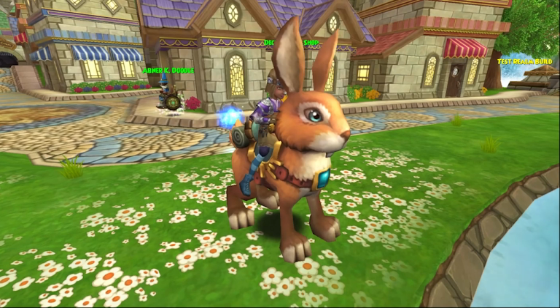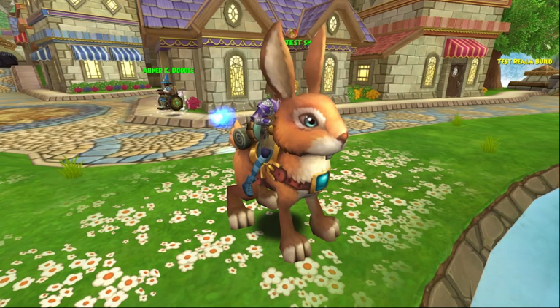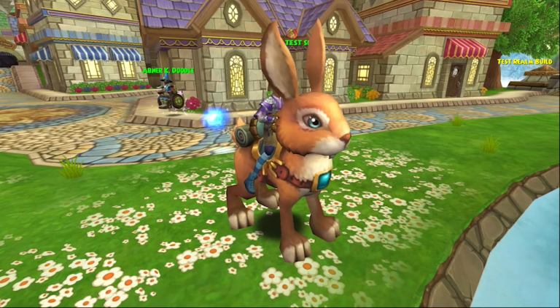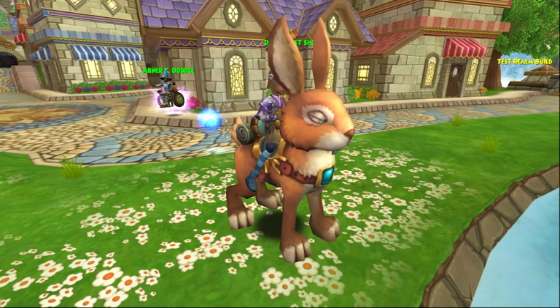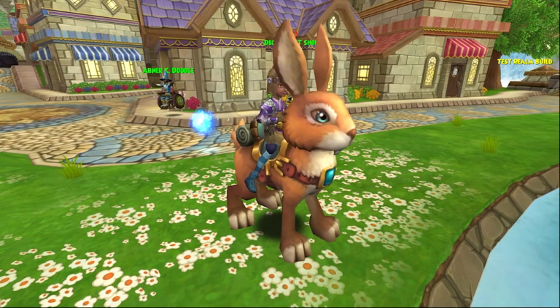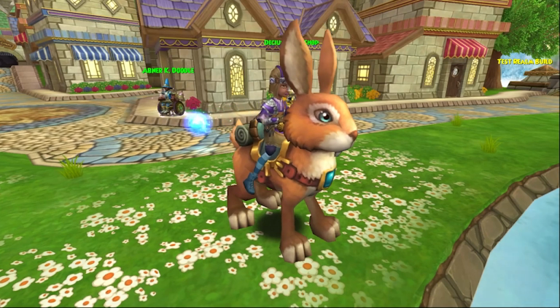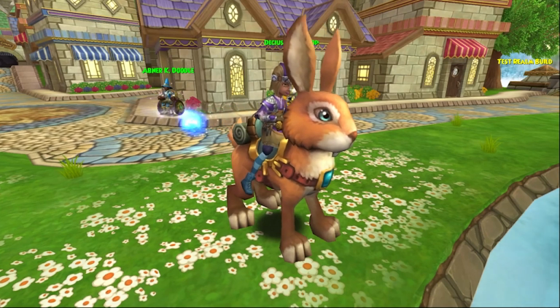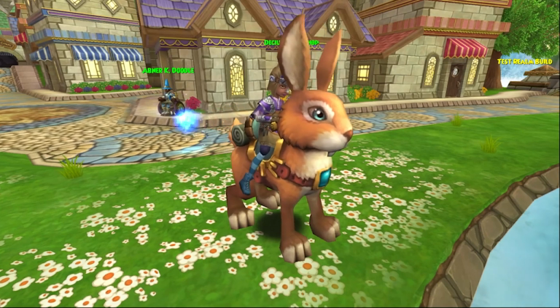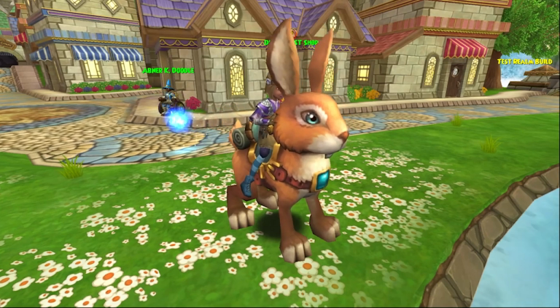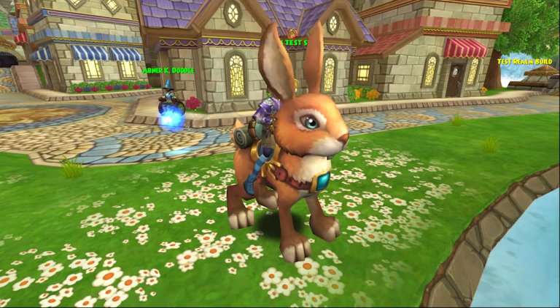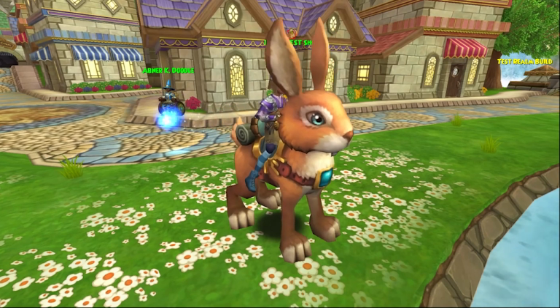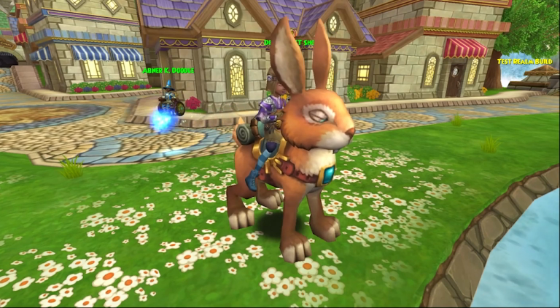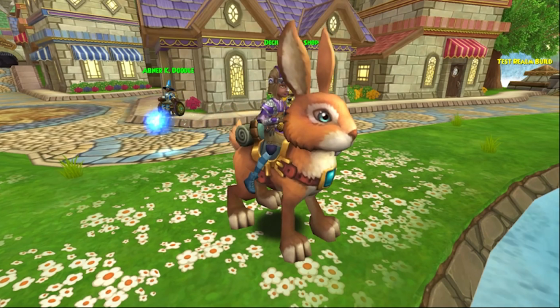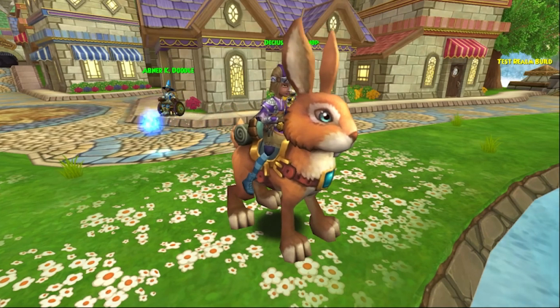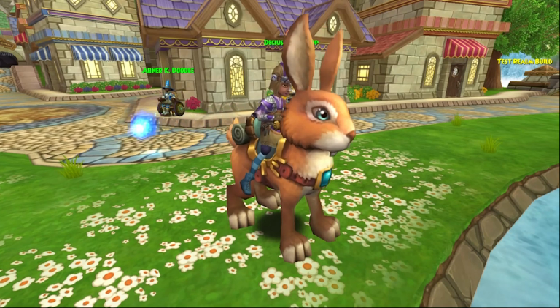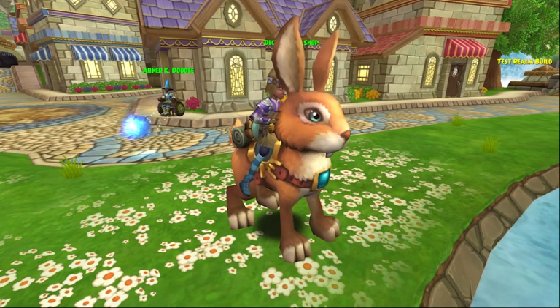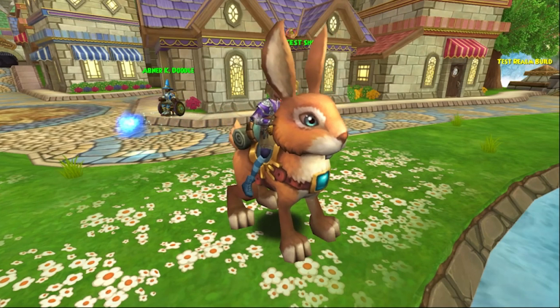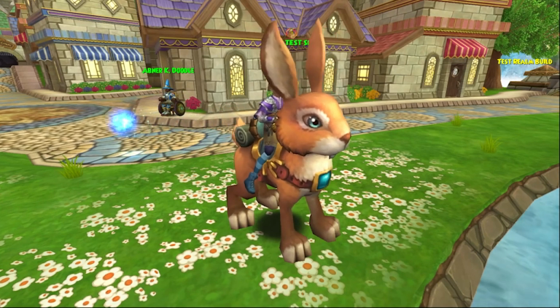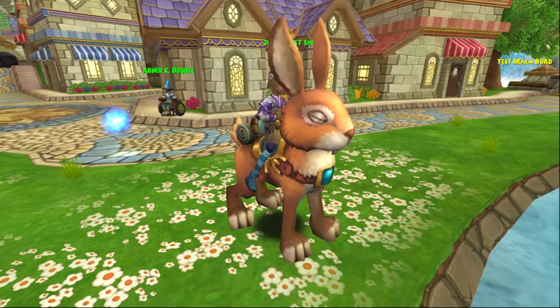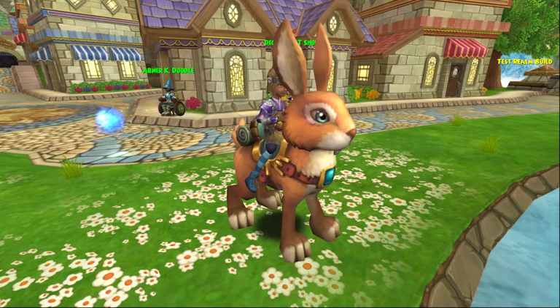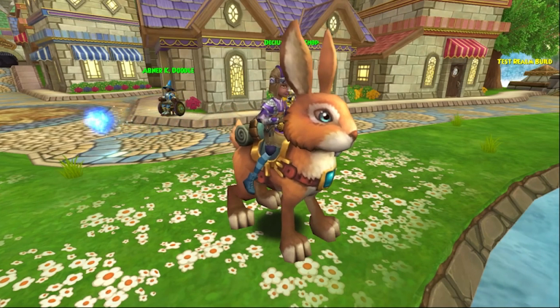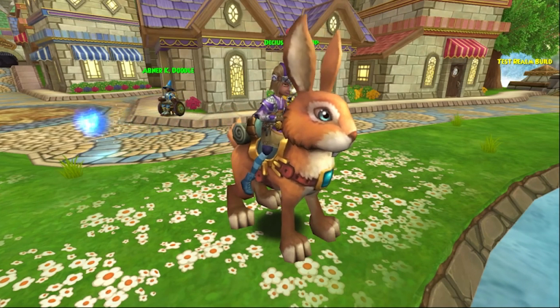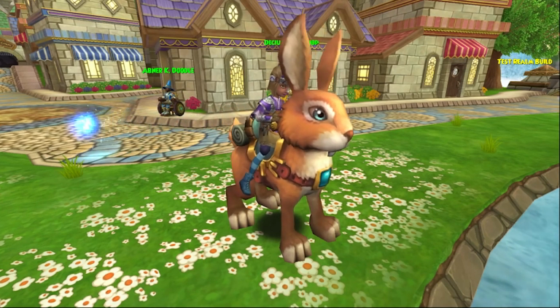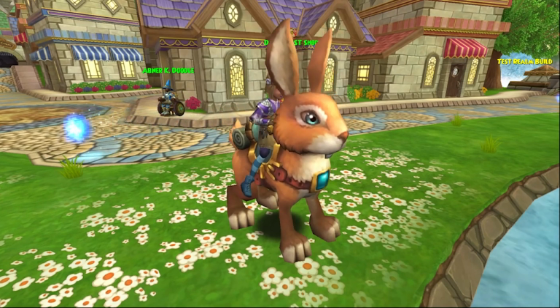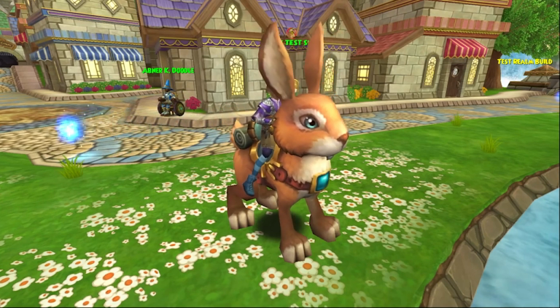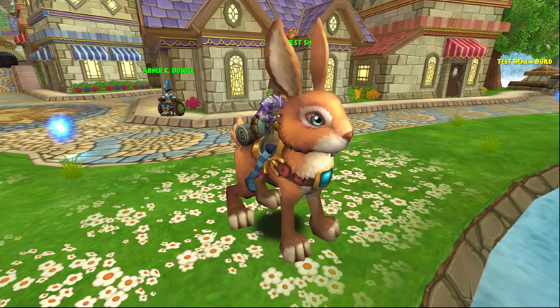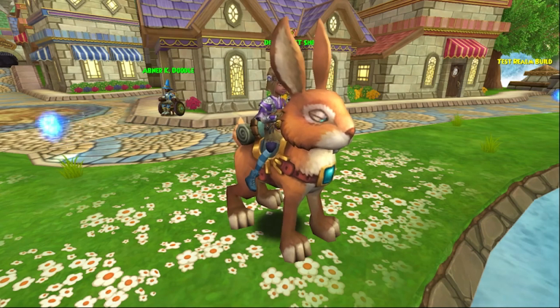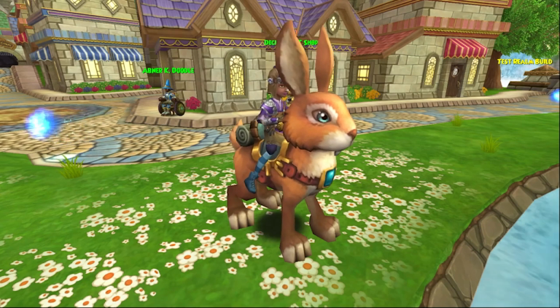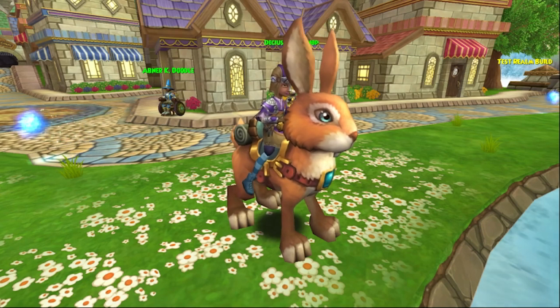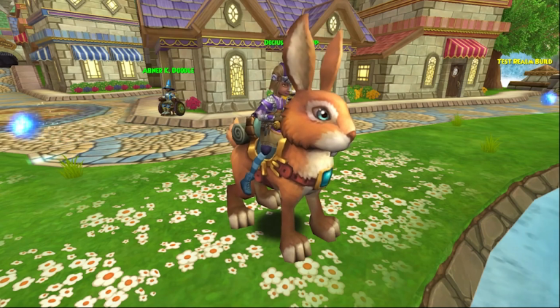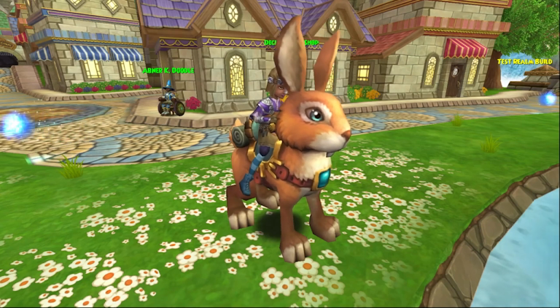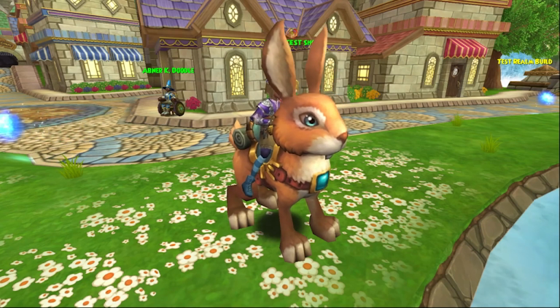Welcome back everyone! I'm Genevieve Moongarden, and this episode of the Mount Showcase is going to be showing off the super cute Wild Hare.